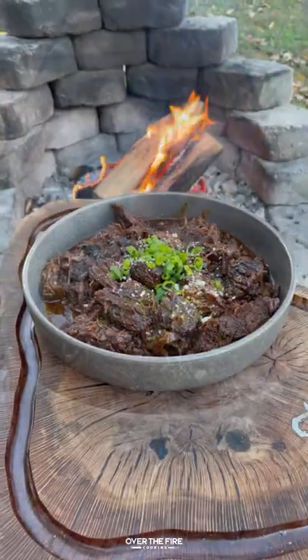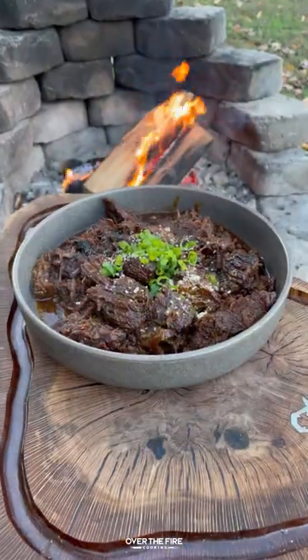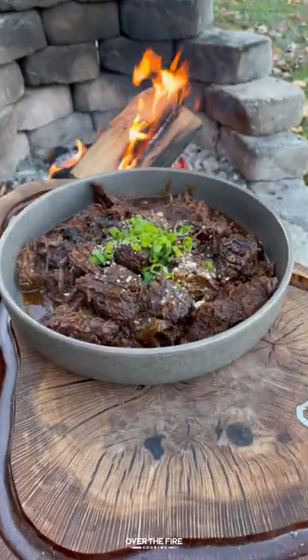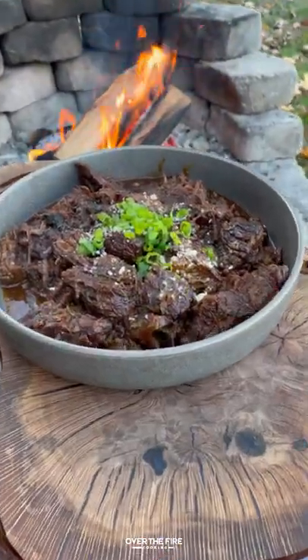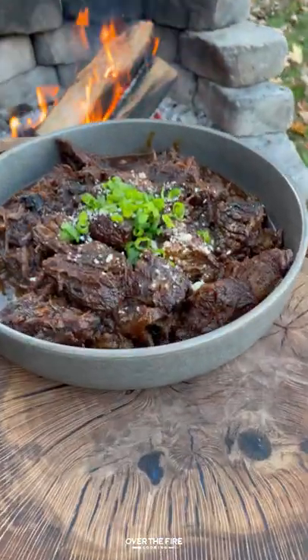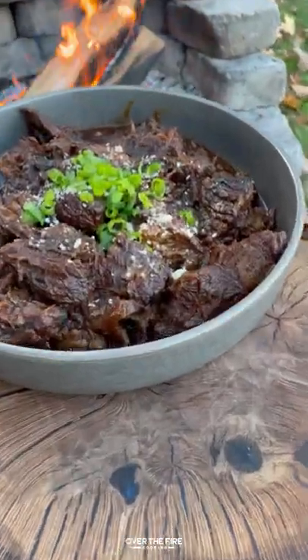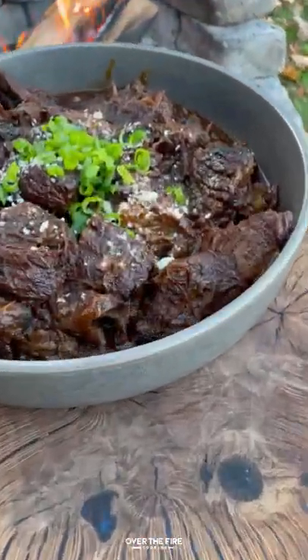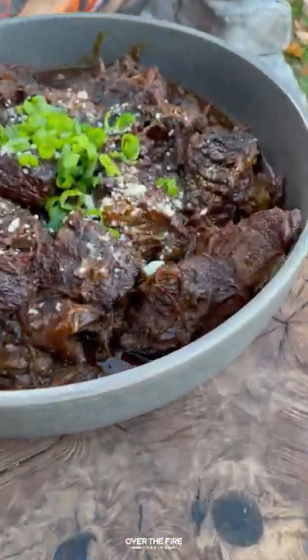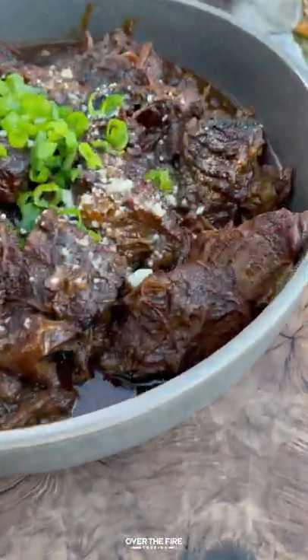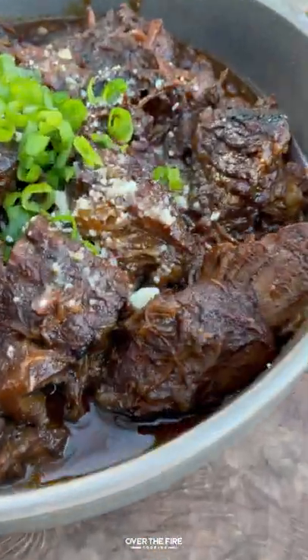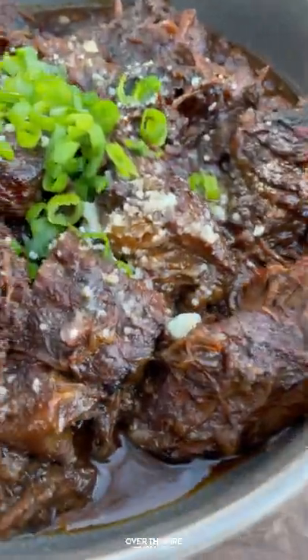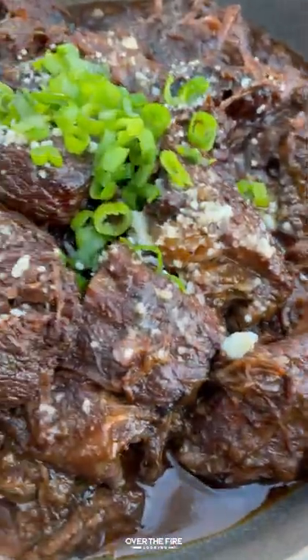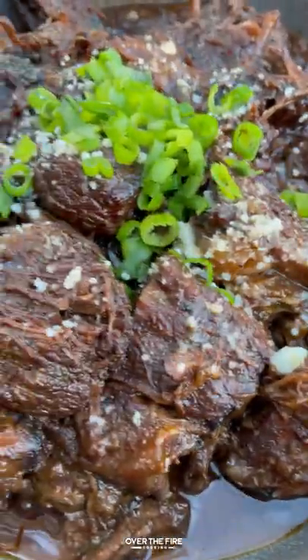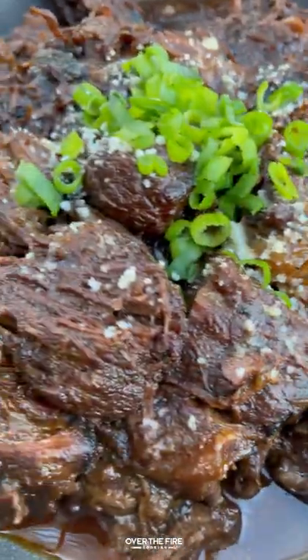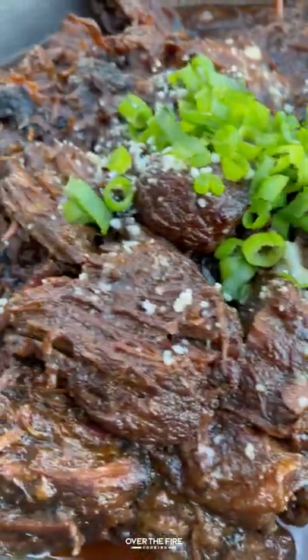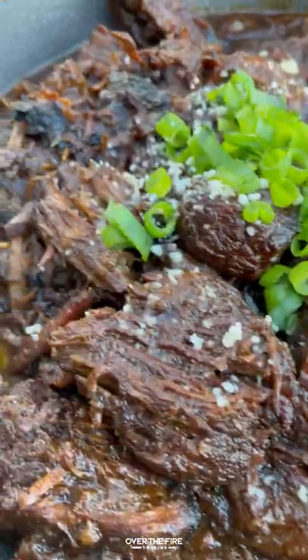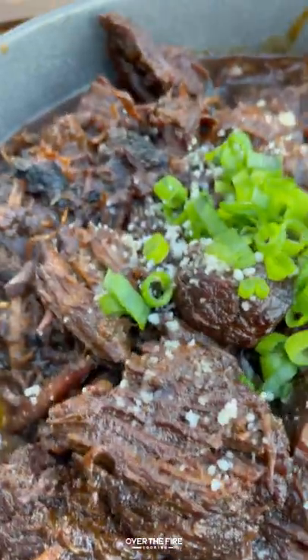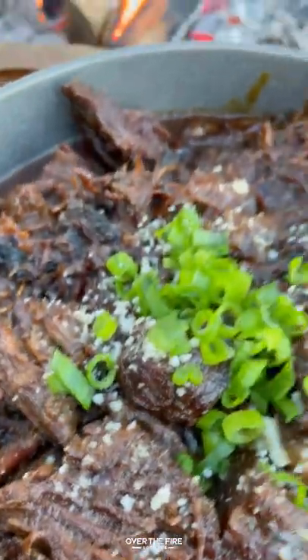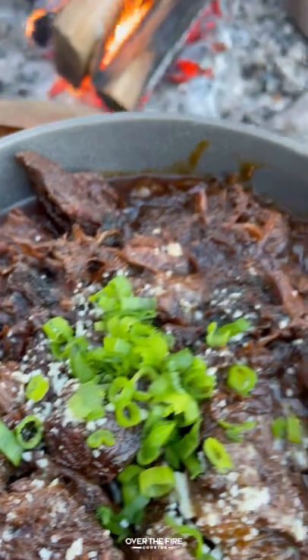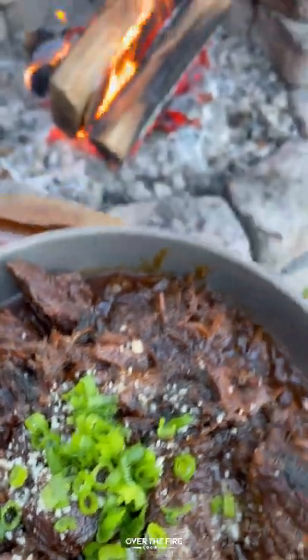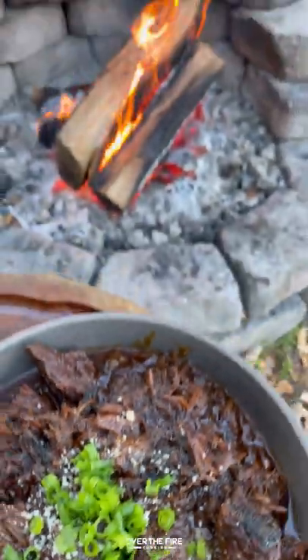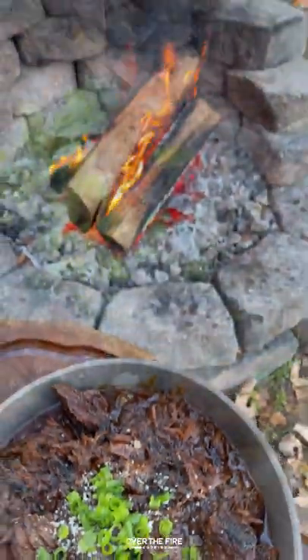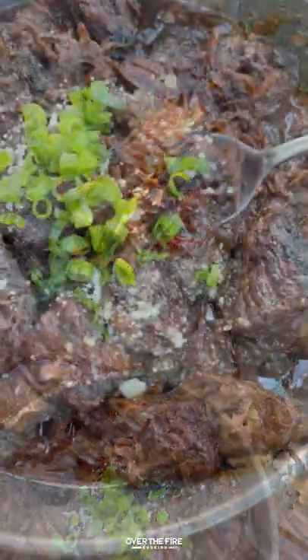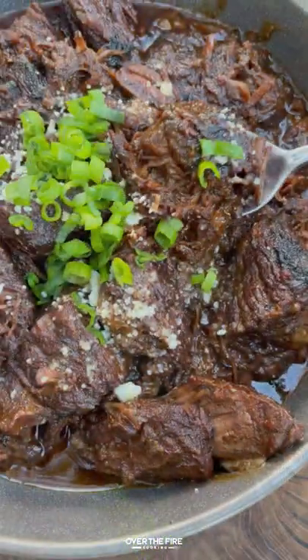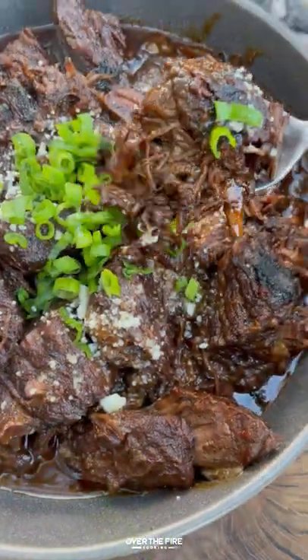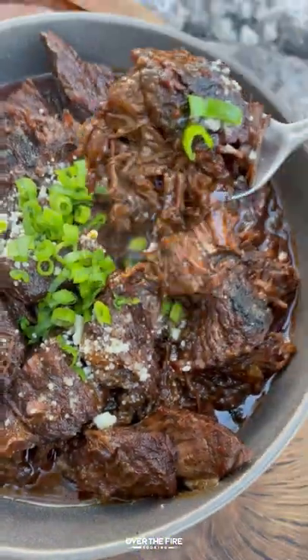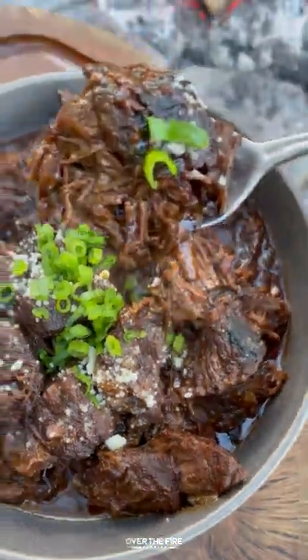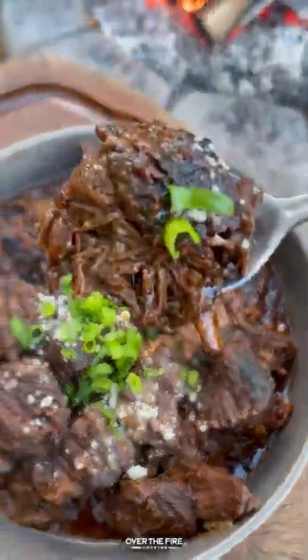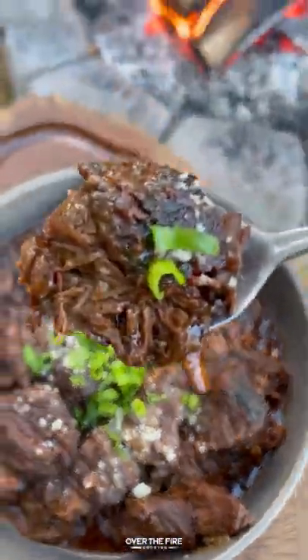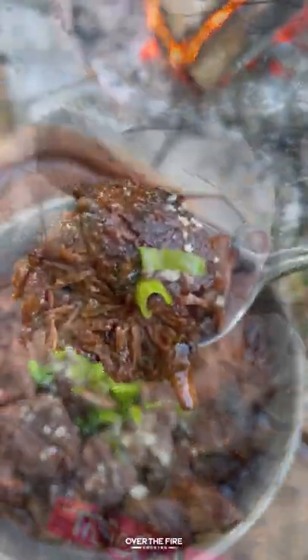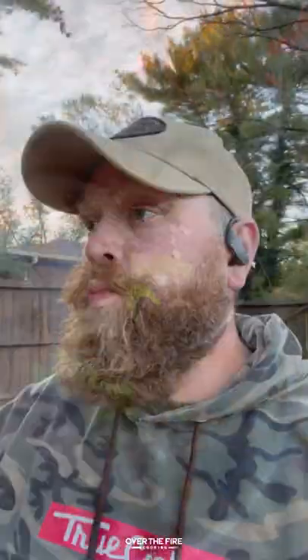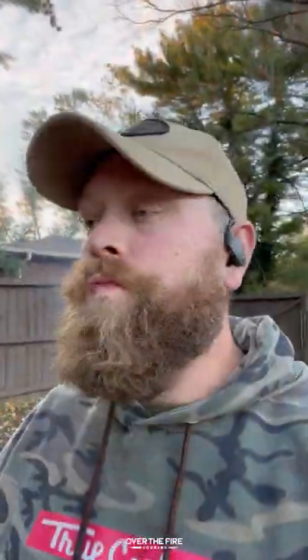These are so freaking delicious. Highly recommend you find this whole recipe at overthefirecoking.com or the link below. Cheers.